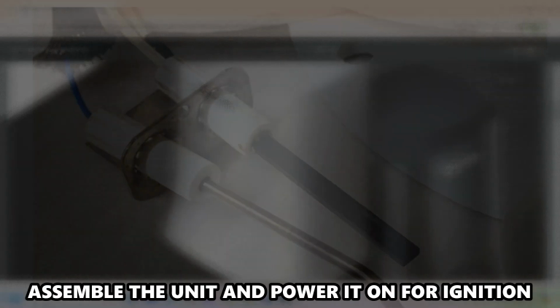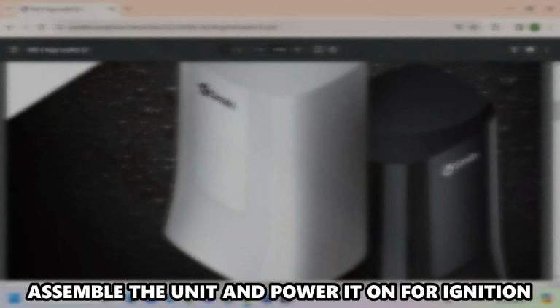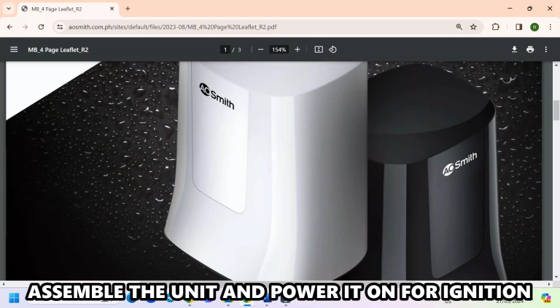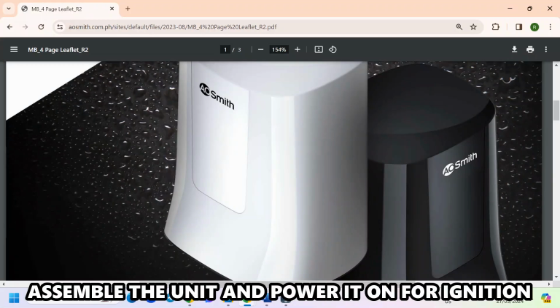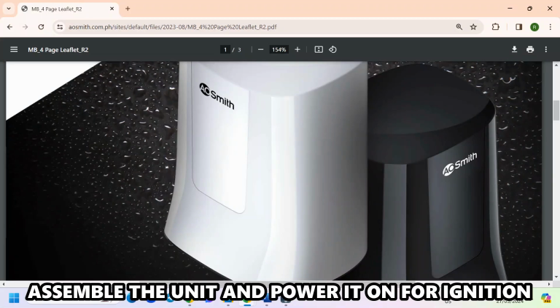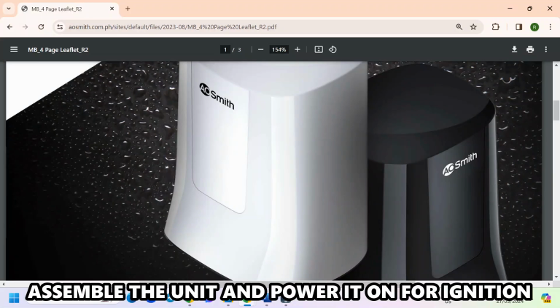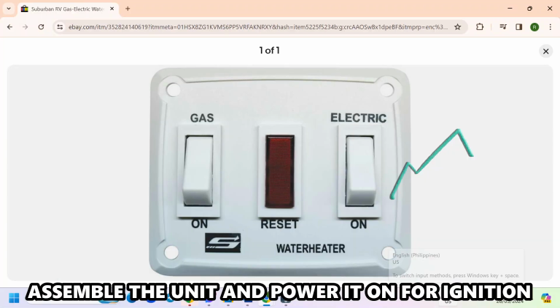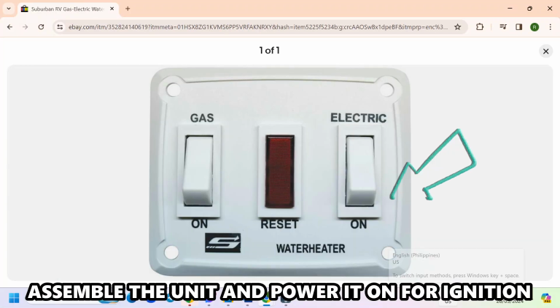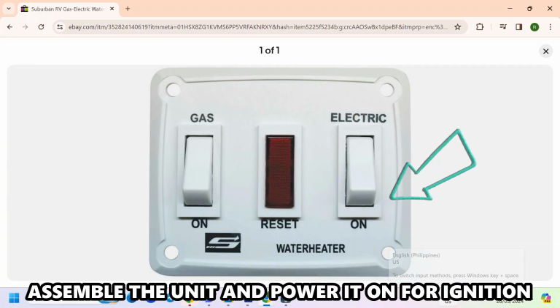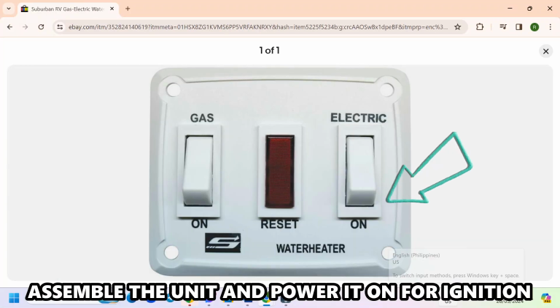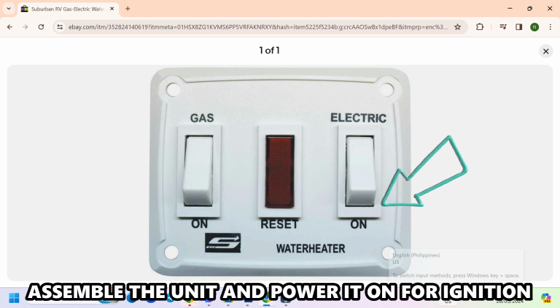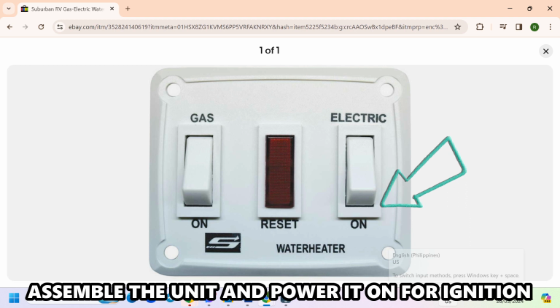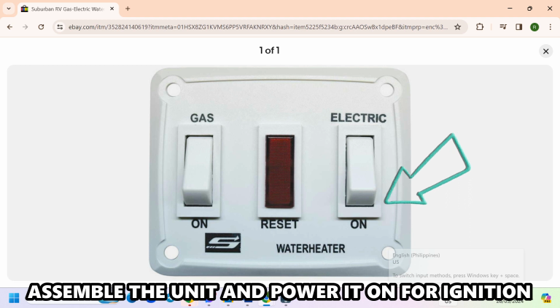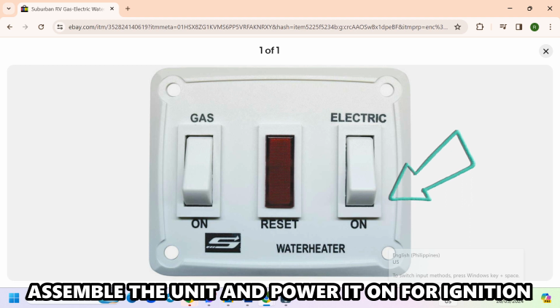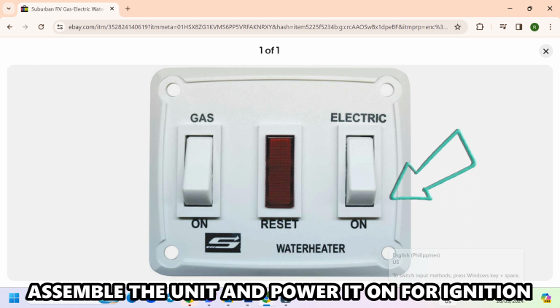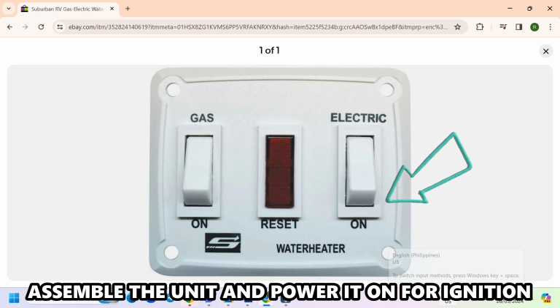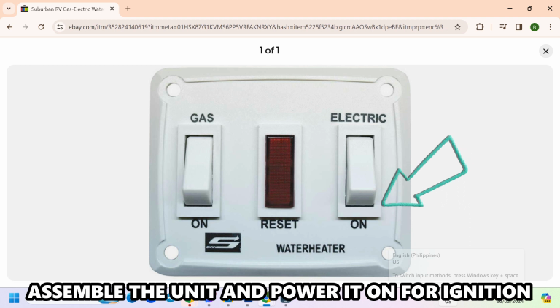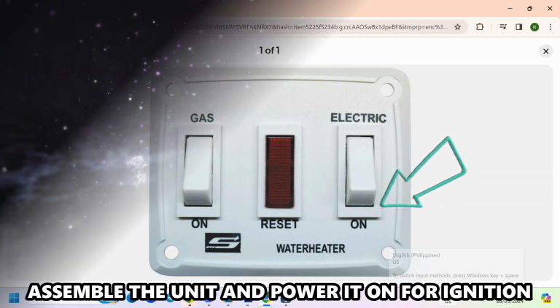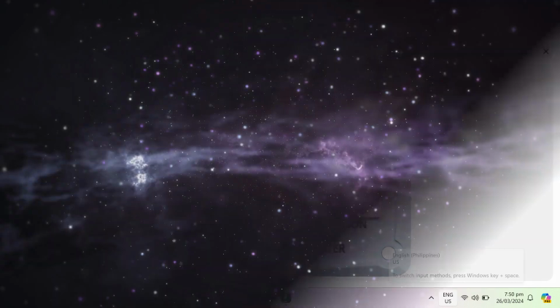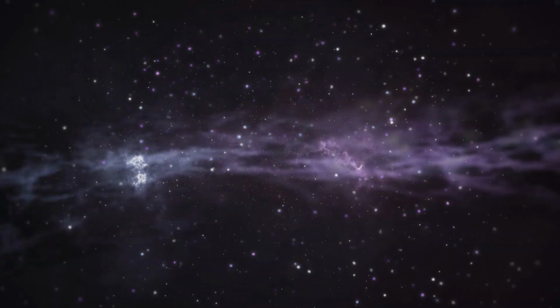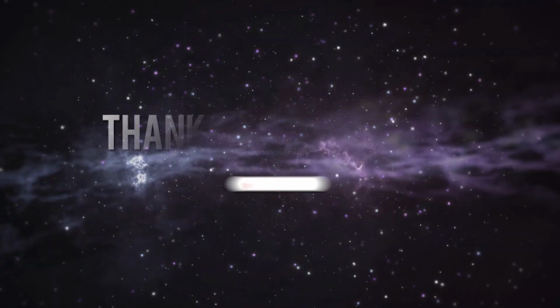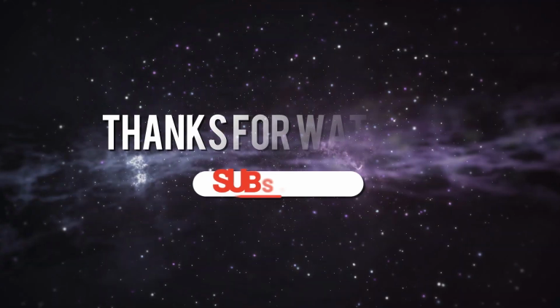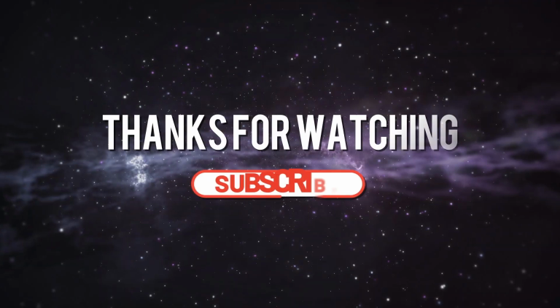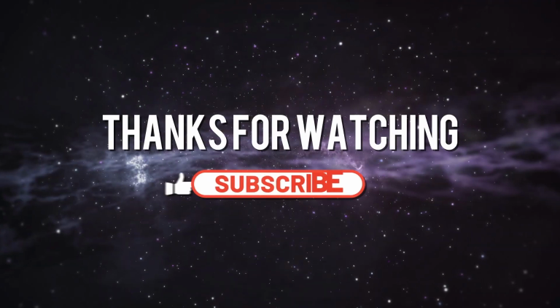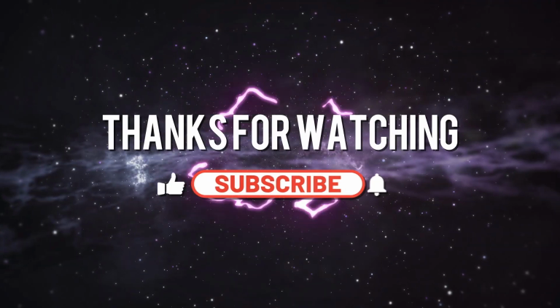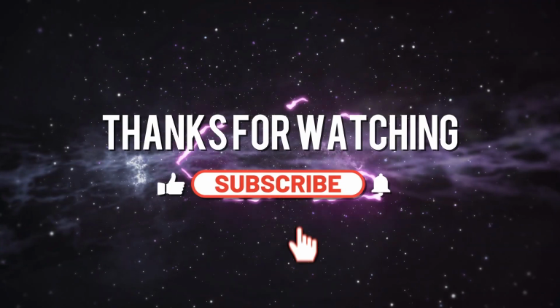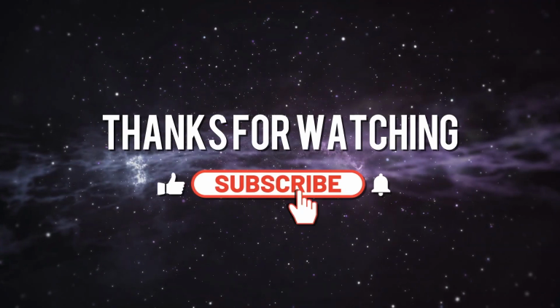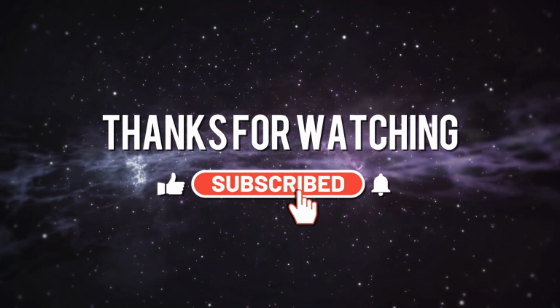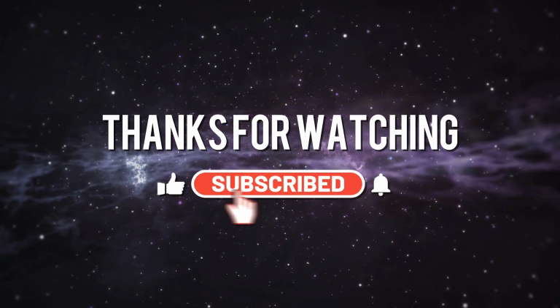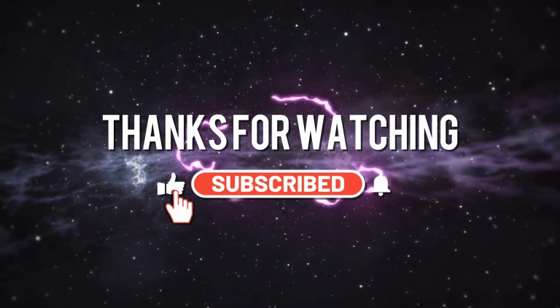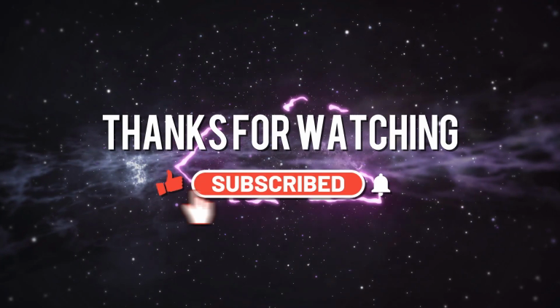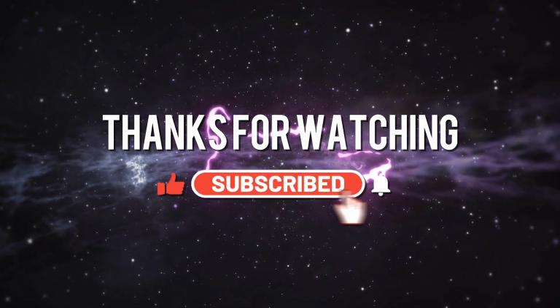Assemble the unit and power it on for ignition. Thanks for watching, till next time.